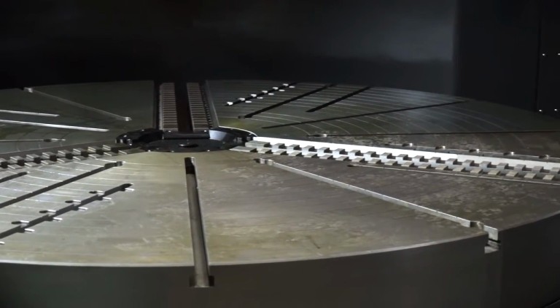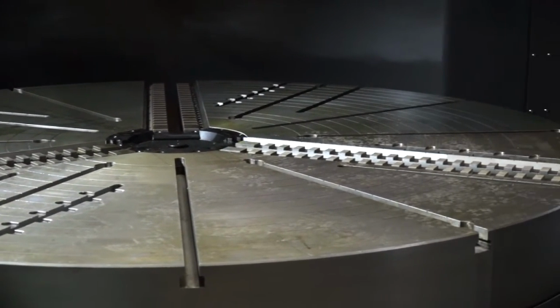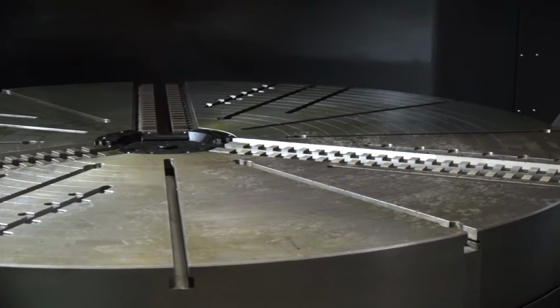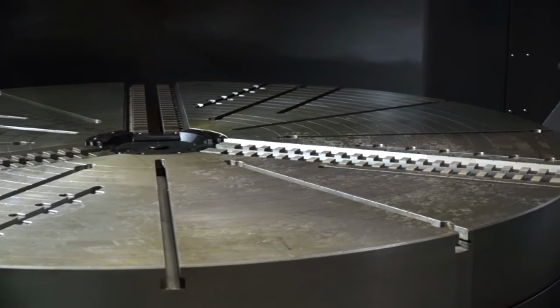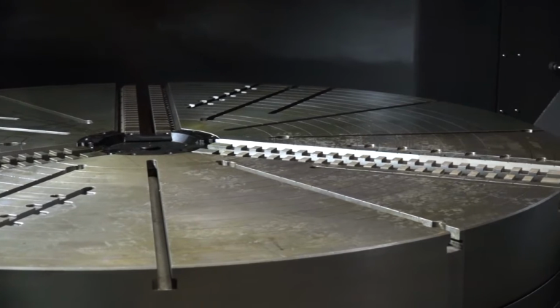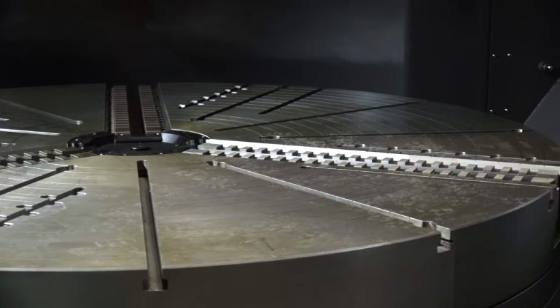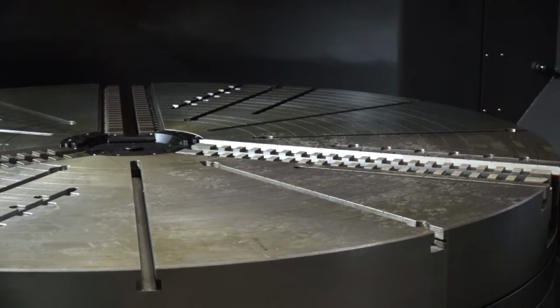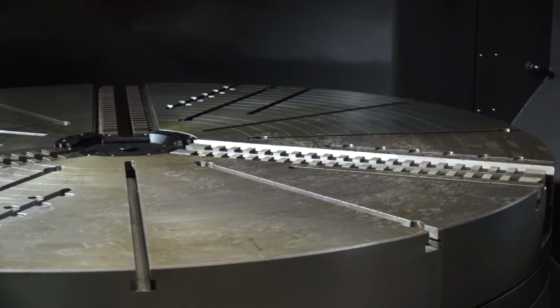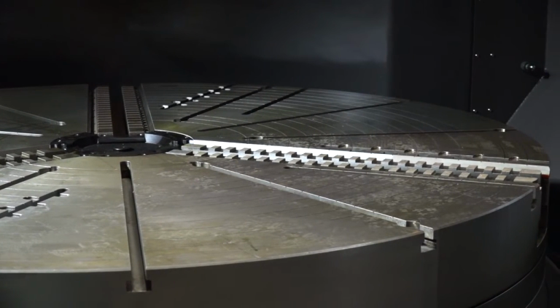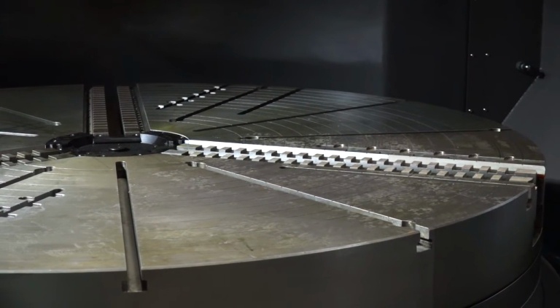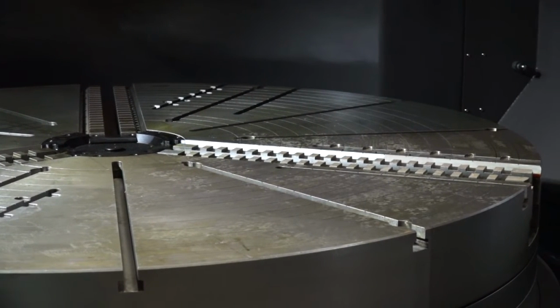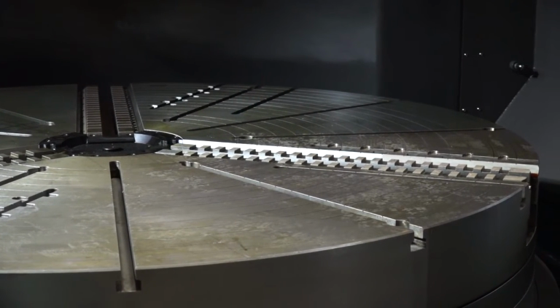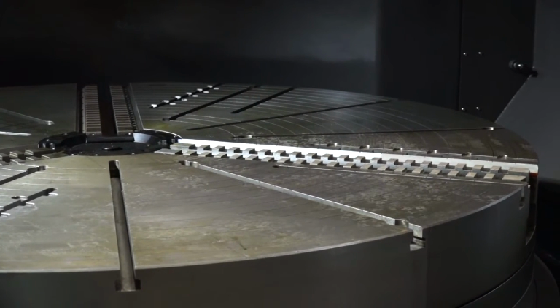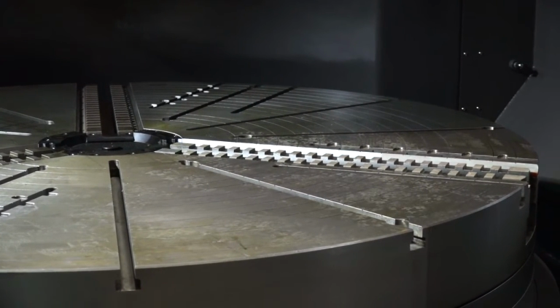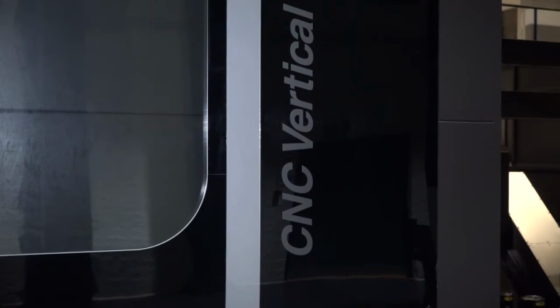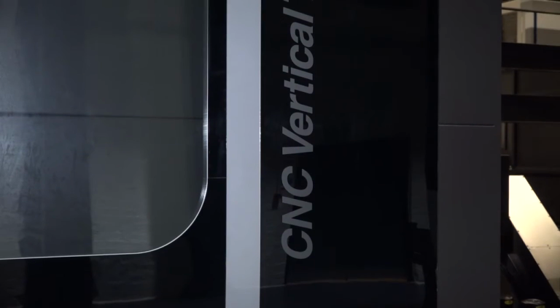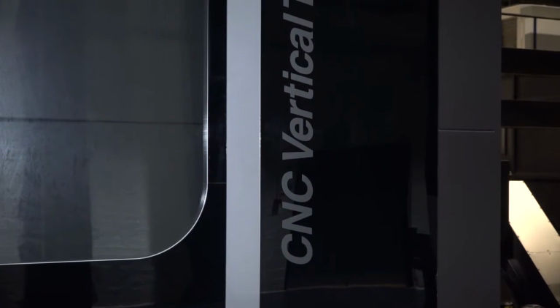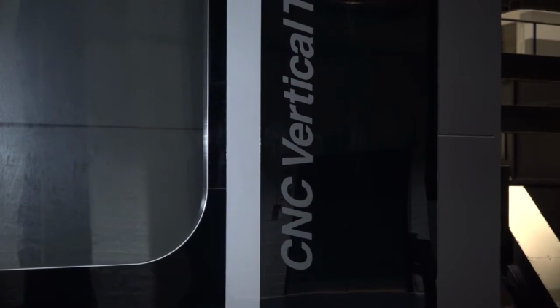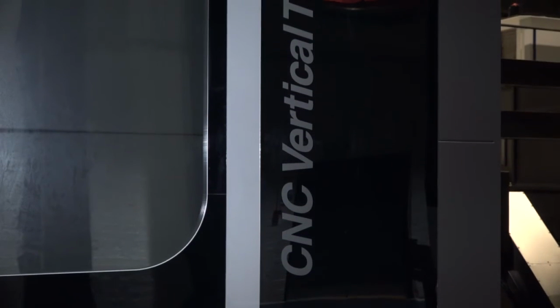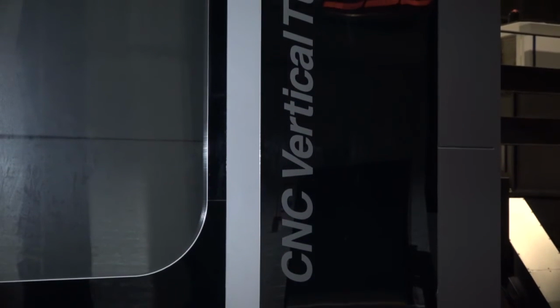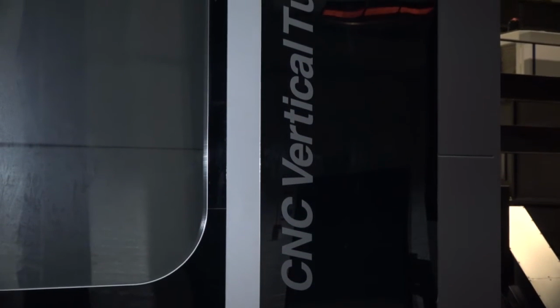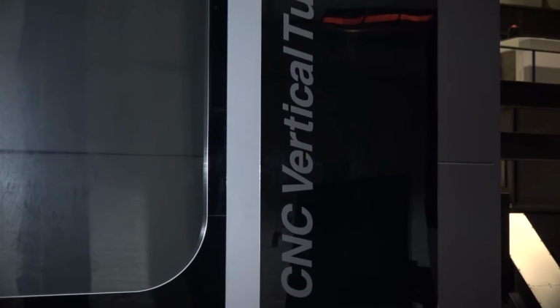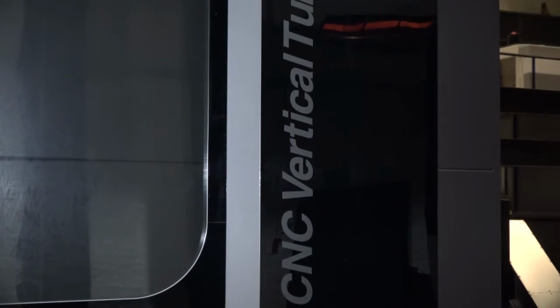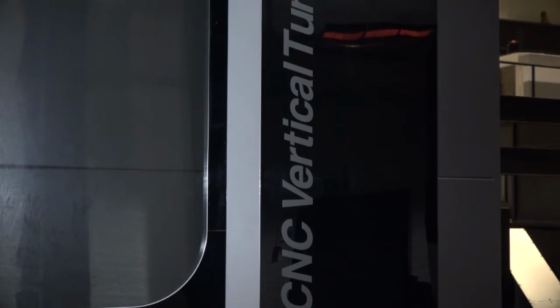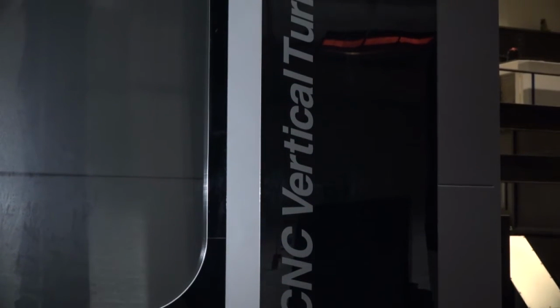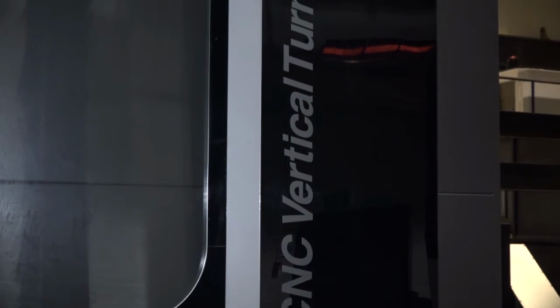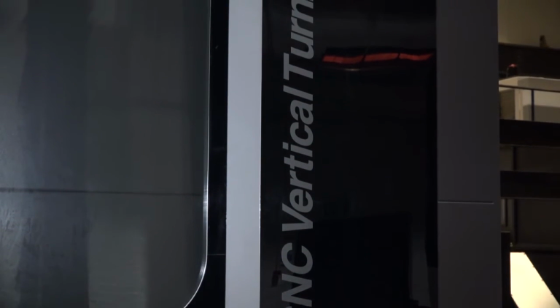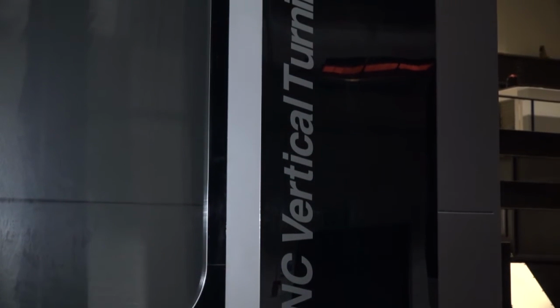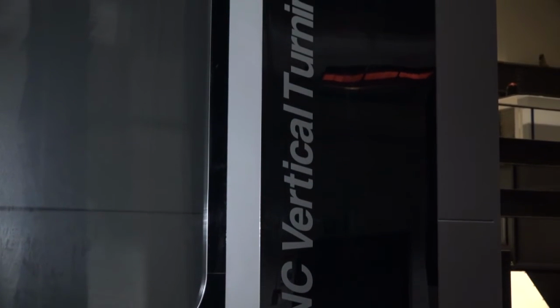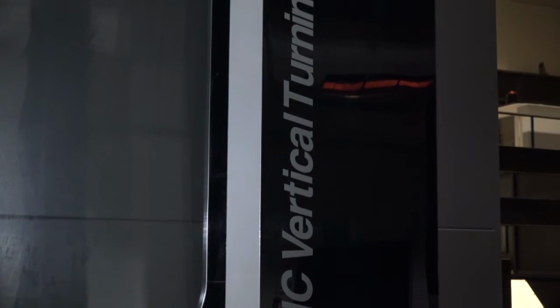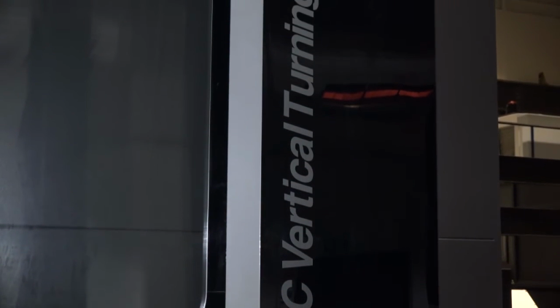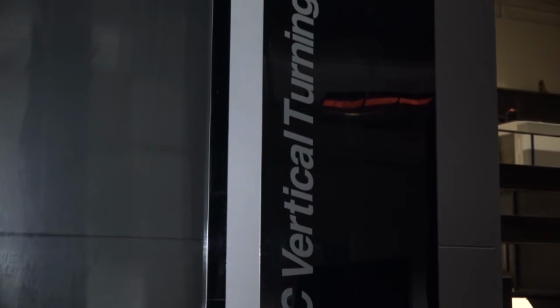What about the type of weight you could get on a table like this — what's the size of part? 12 tonnes.